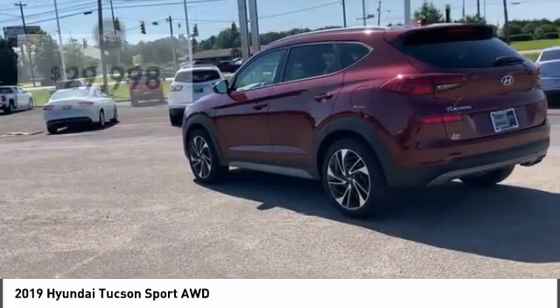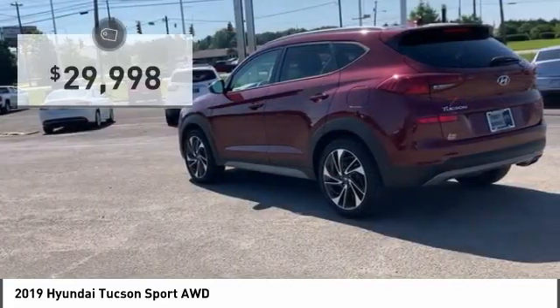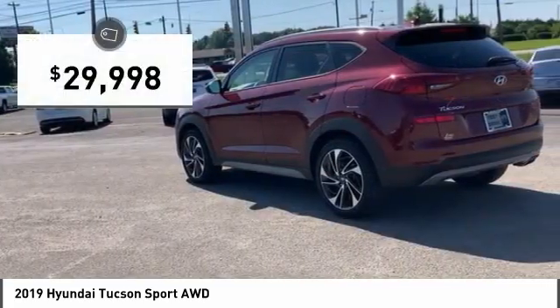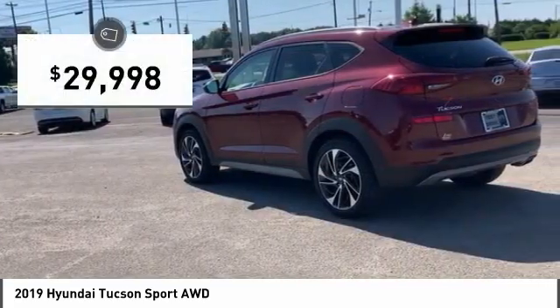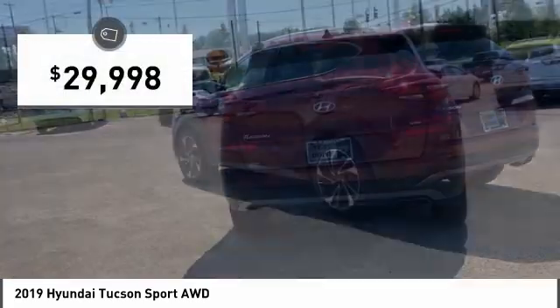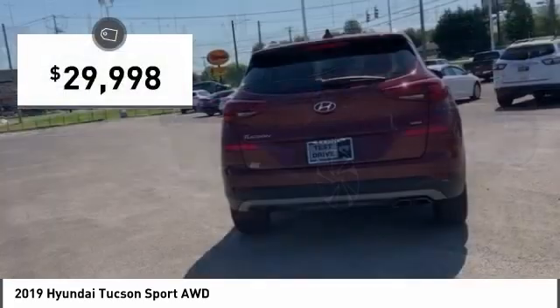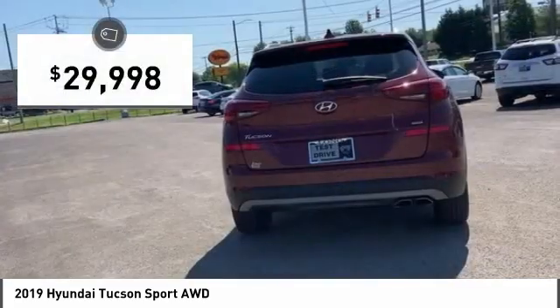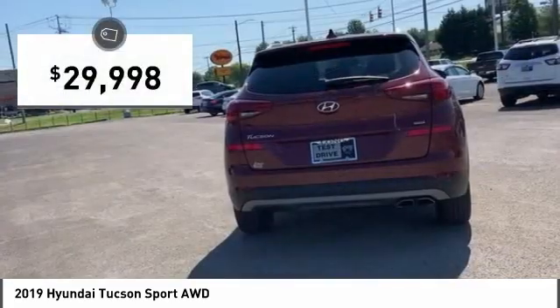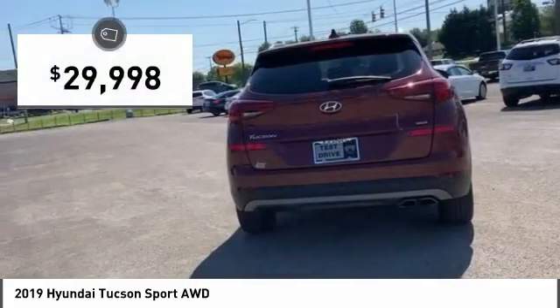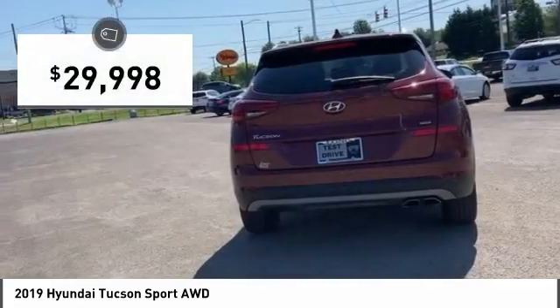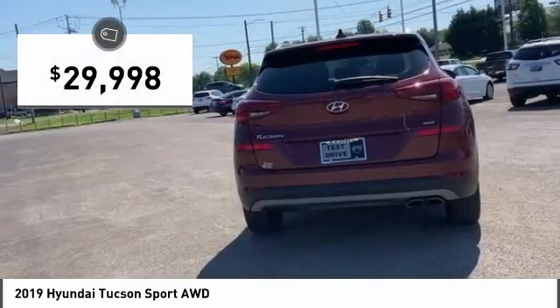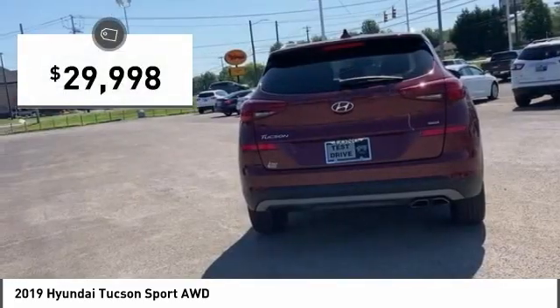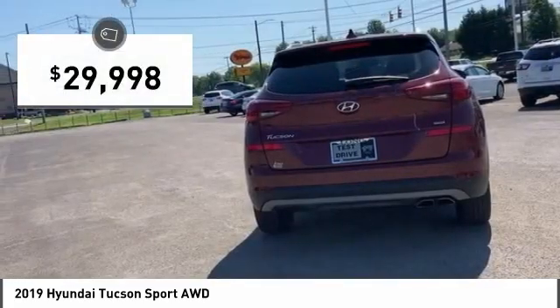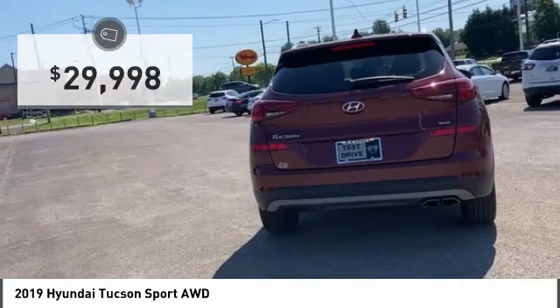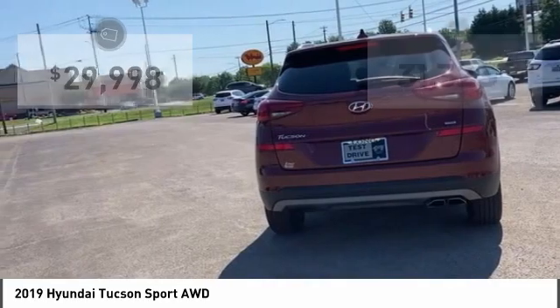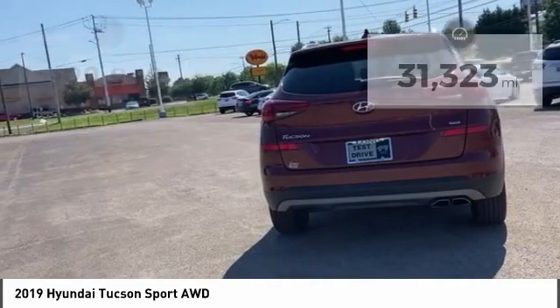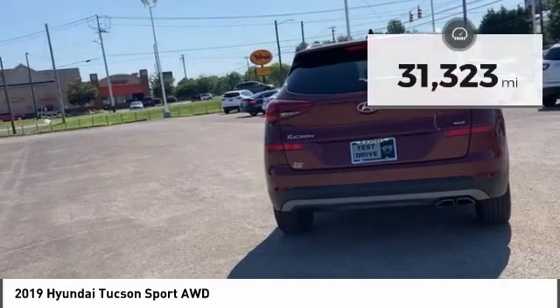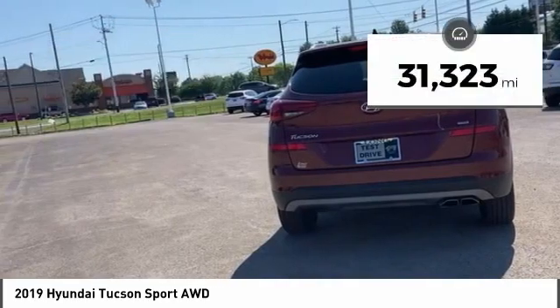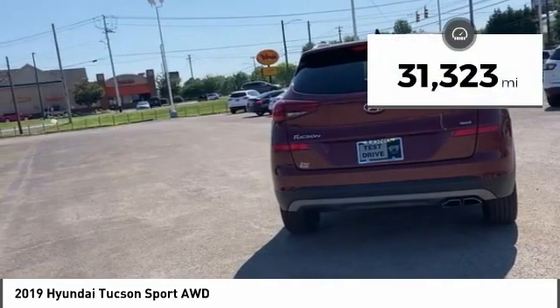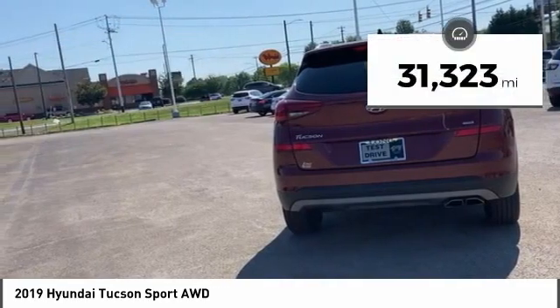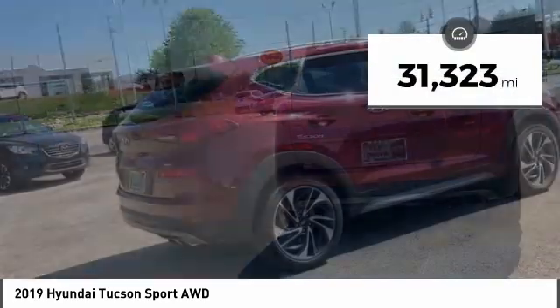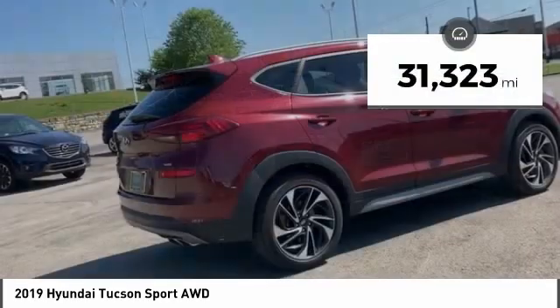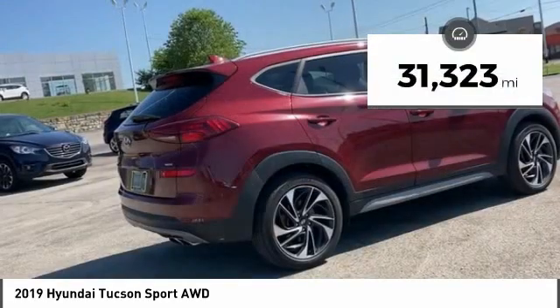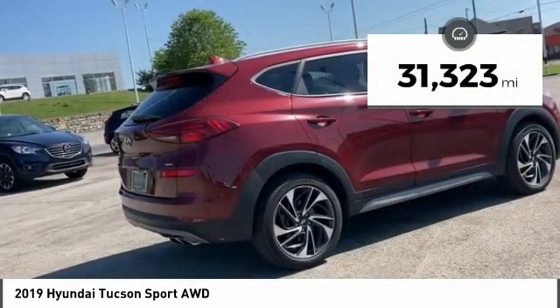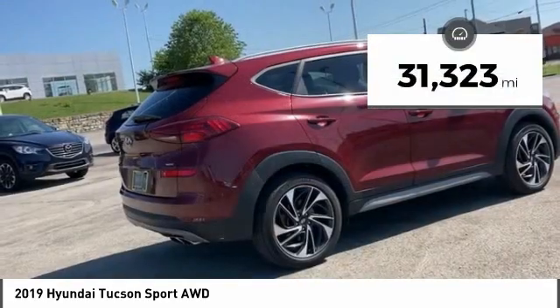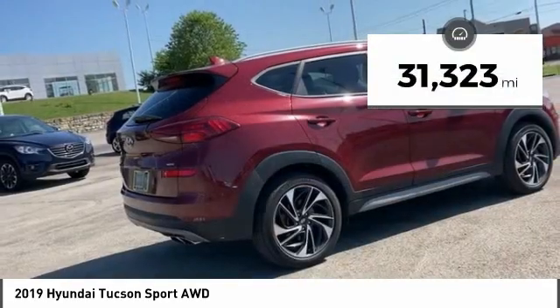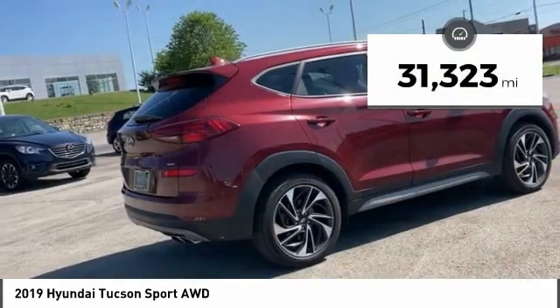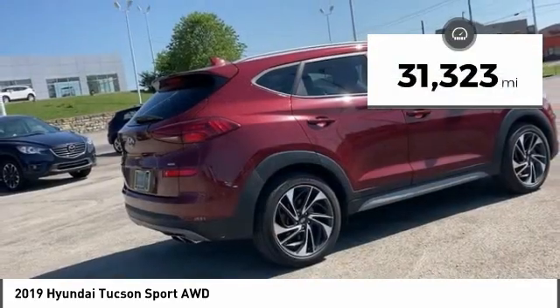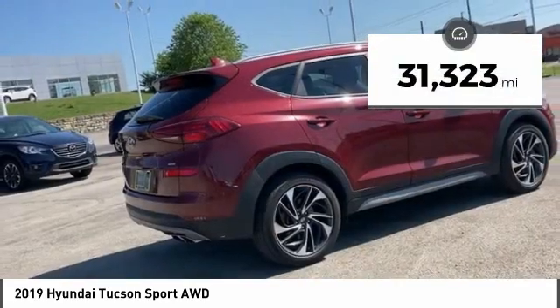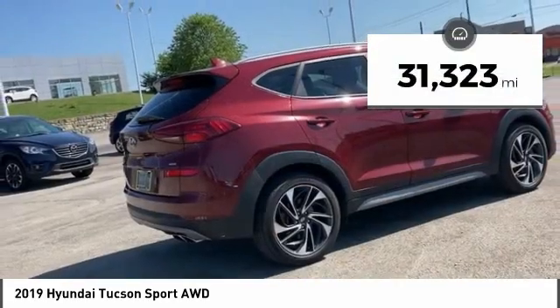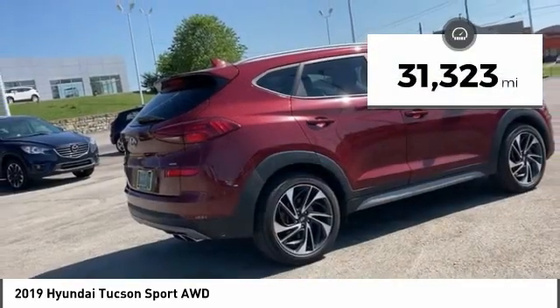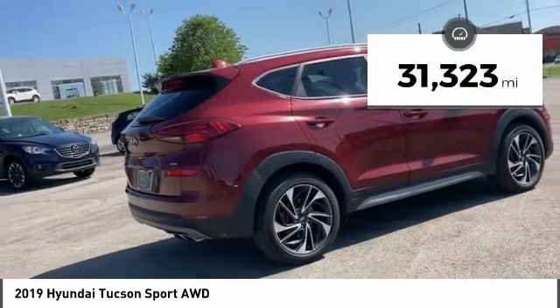And it is priced below $30,000. This vehicle has less than 35,000 miles.